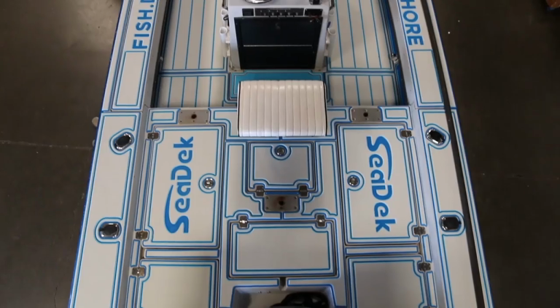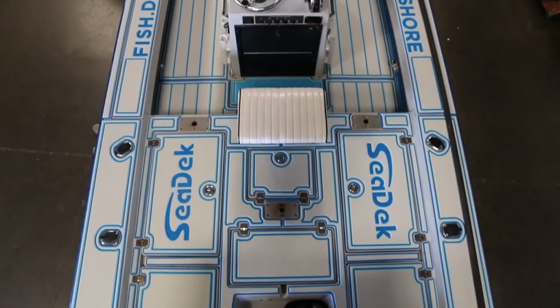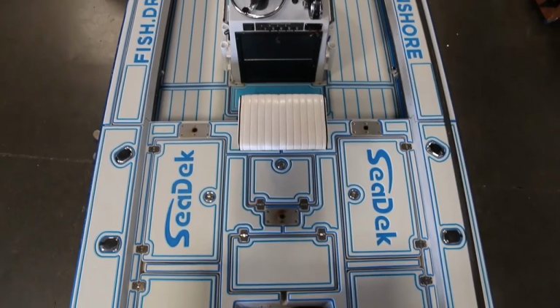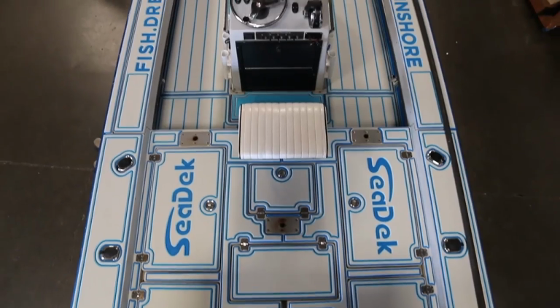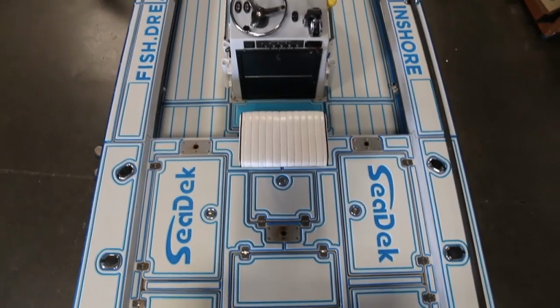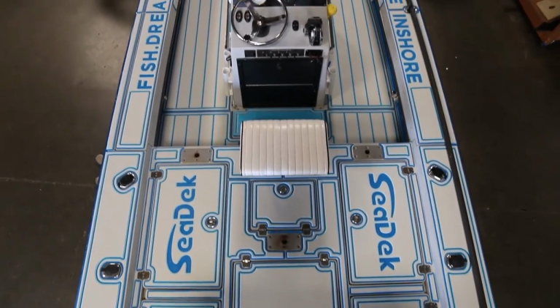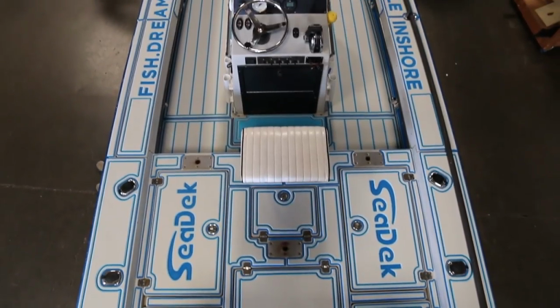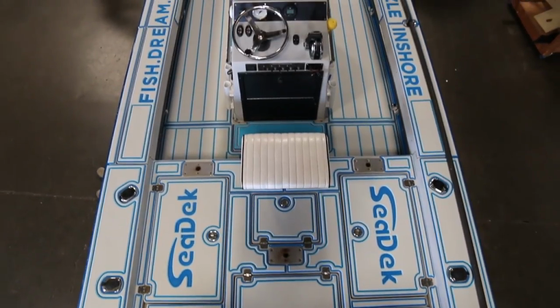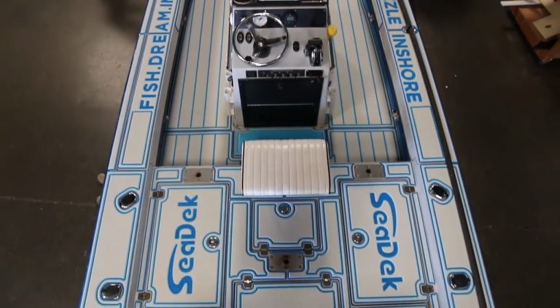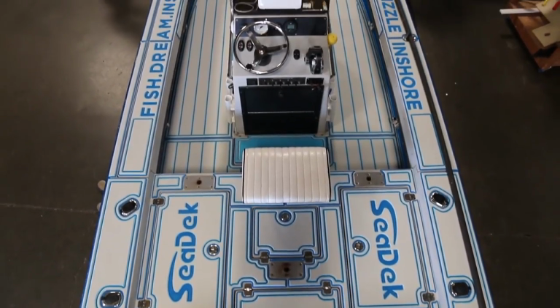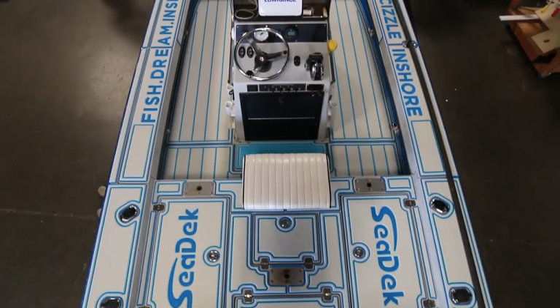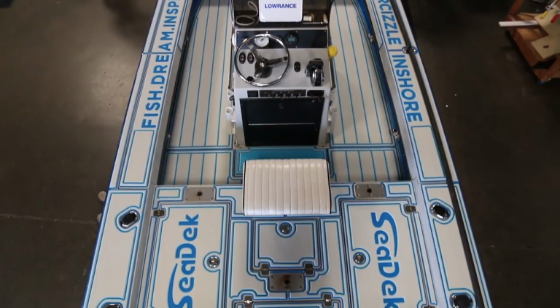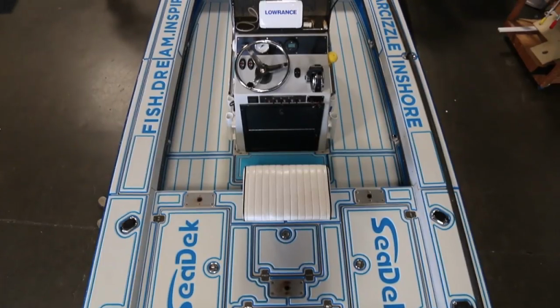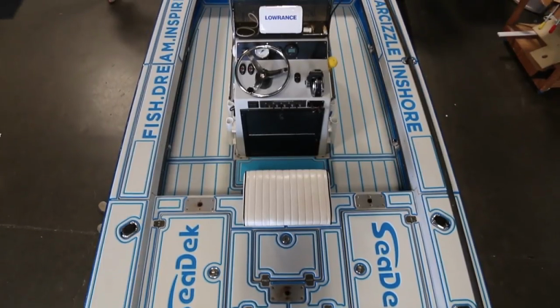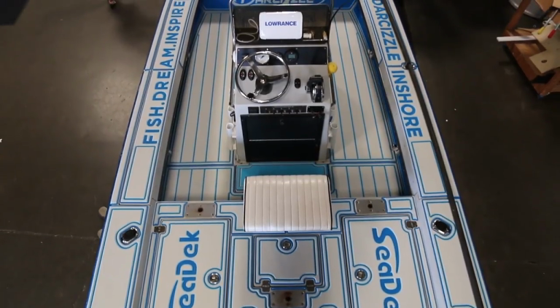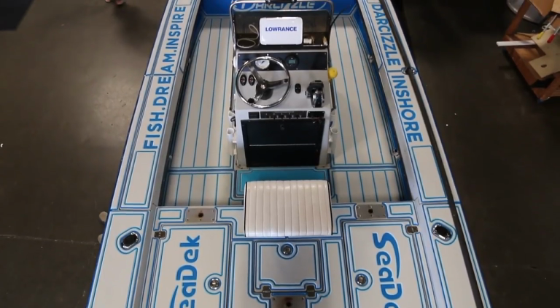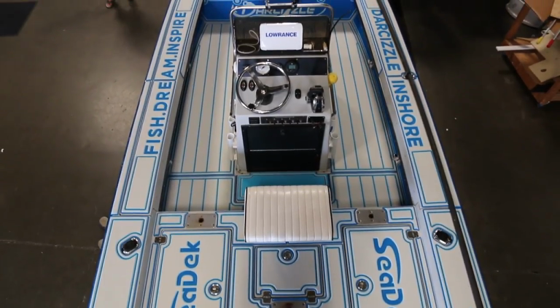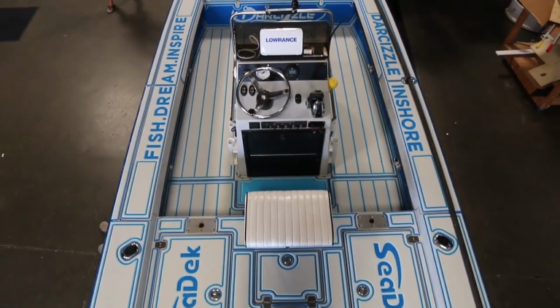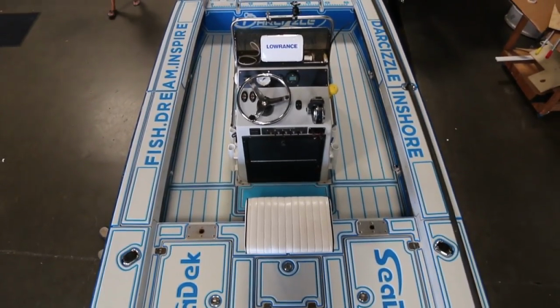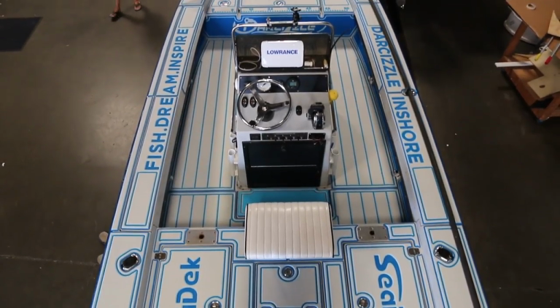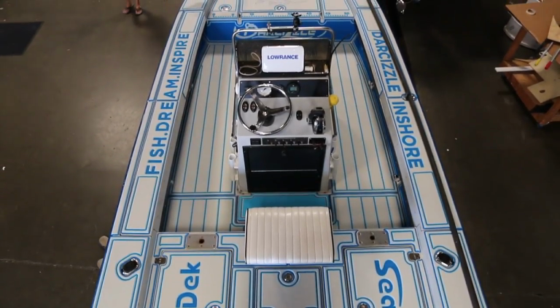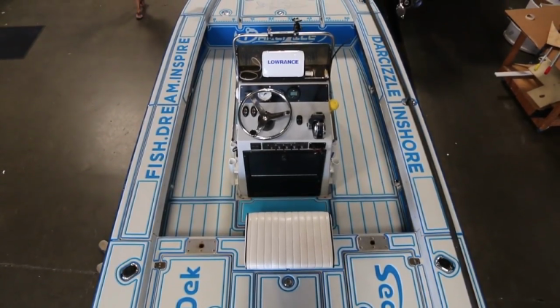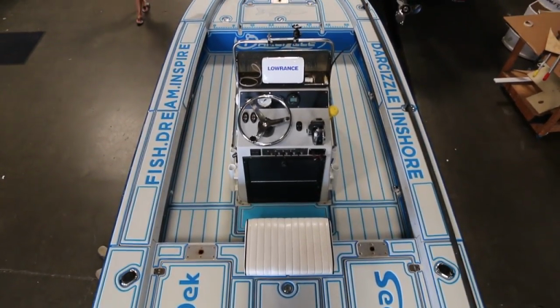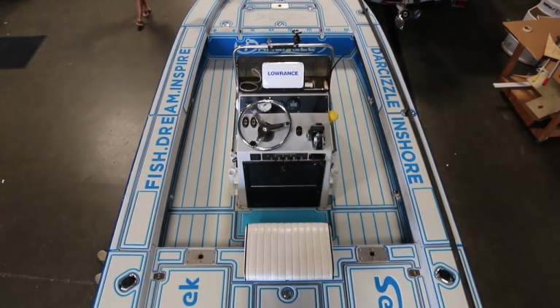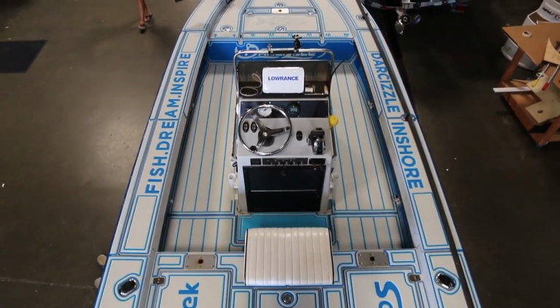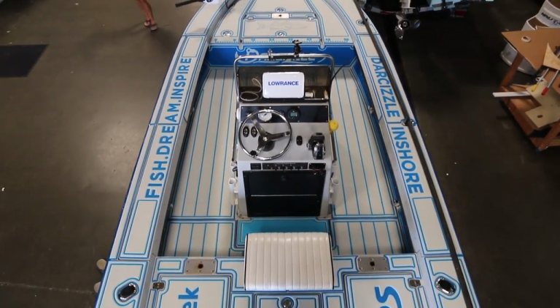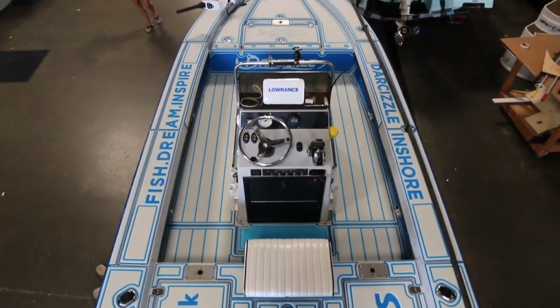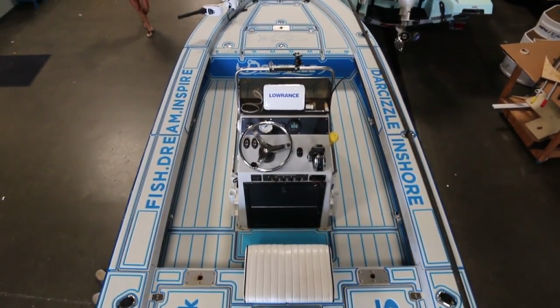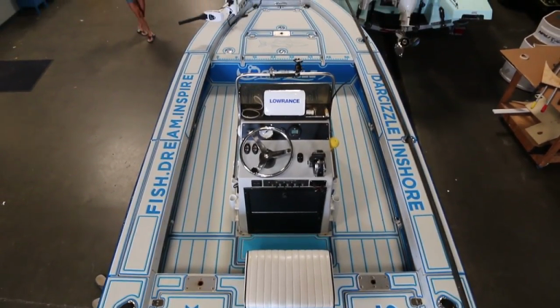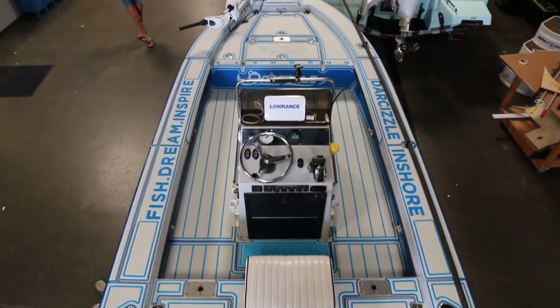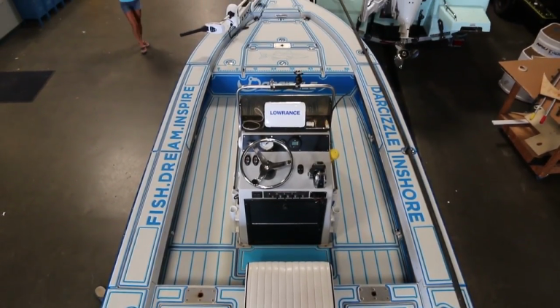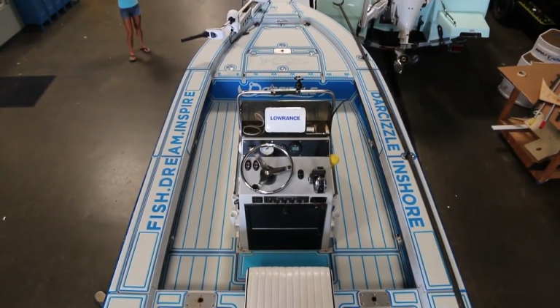Ryan and Jared did a great job on the install. It's time to get ready to go fishing tomorrow. Let's go.